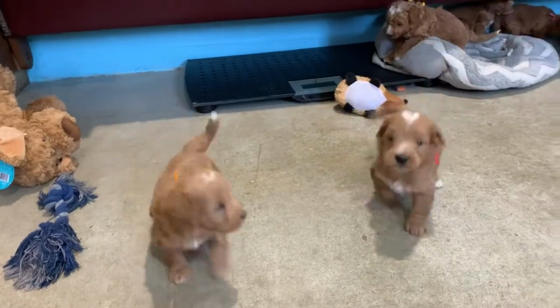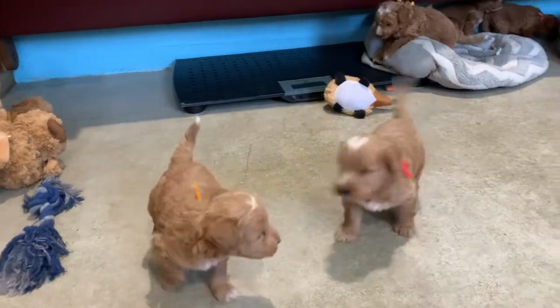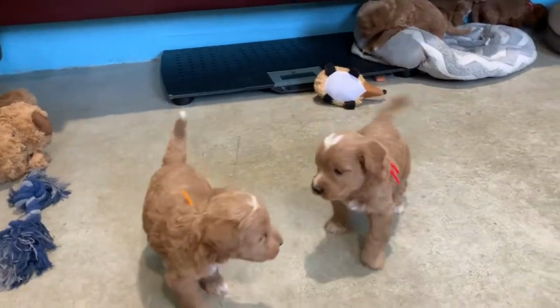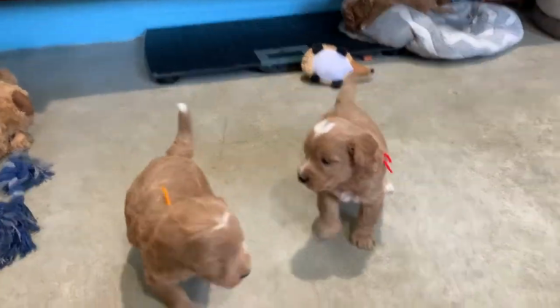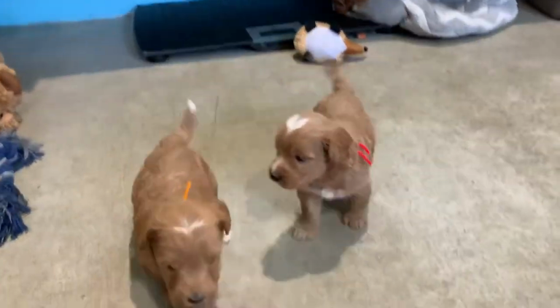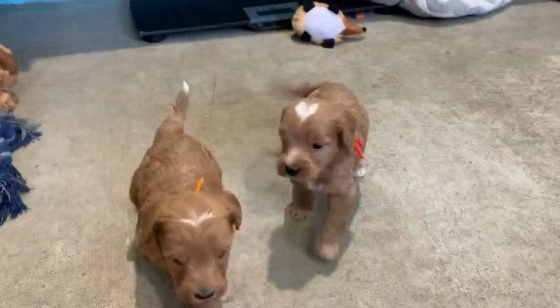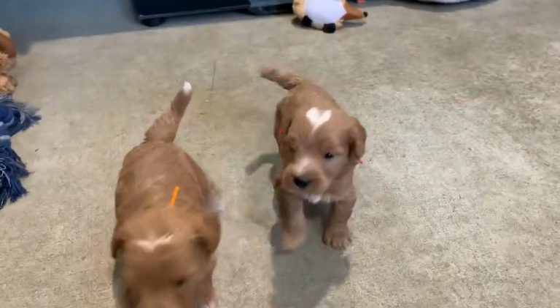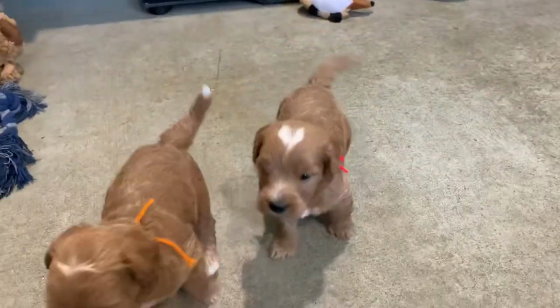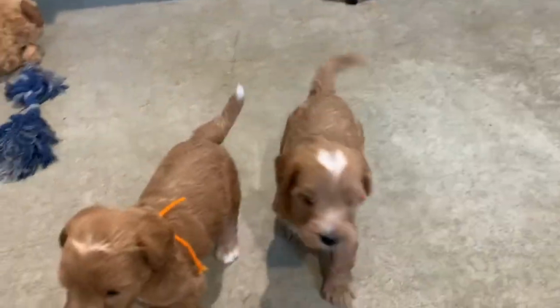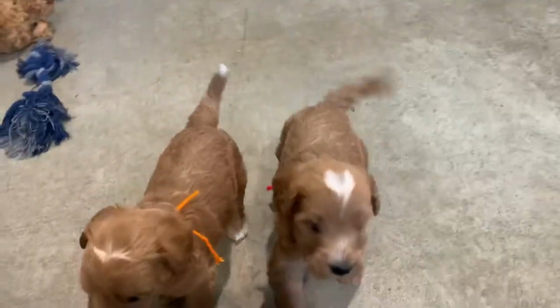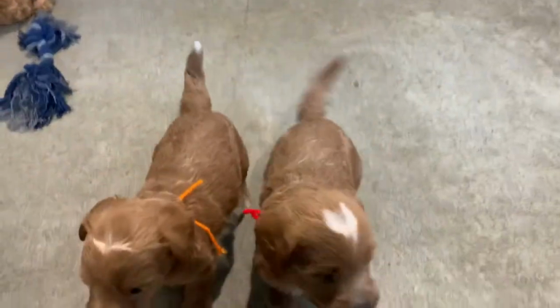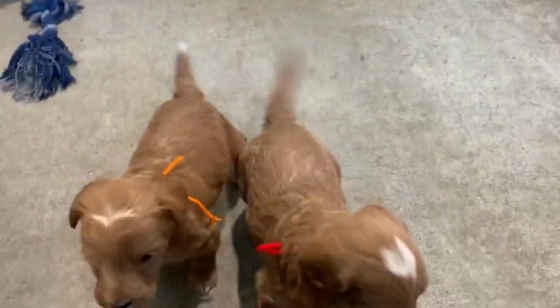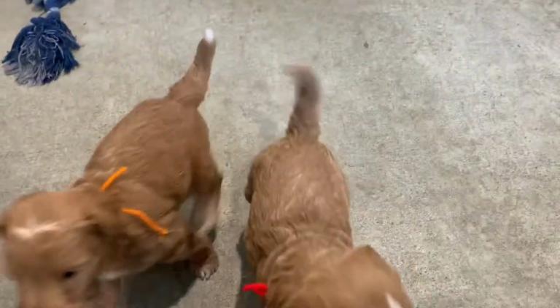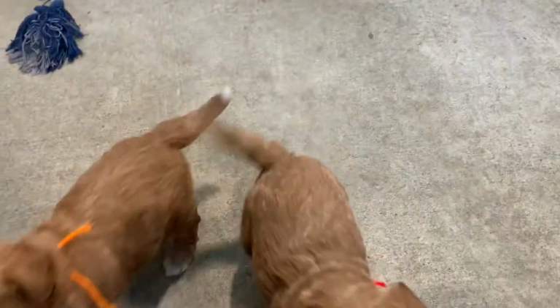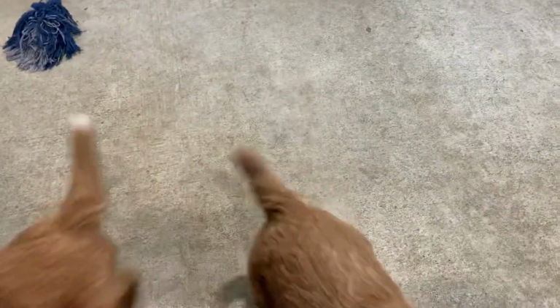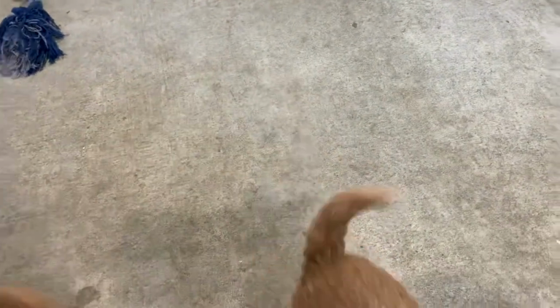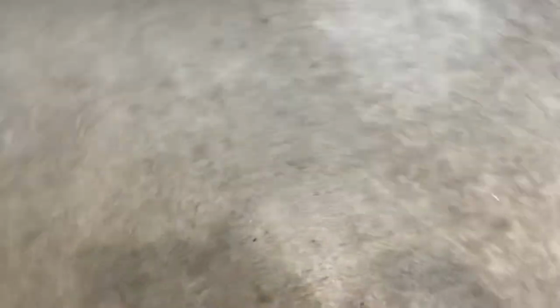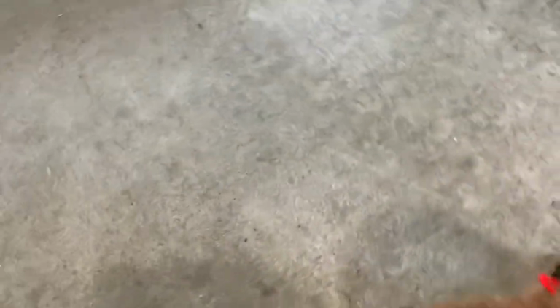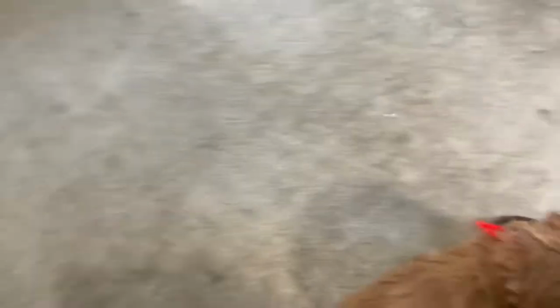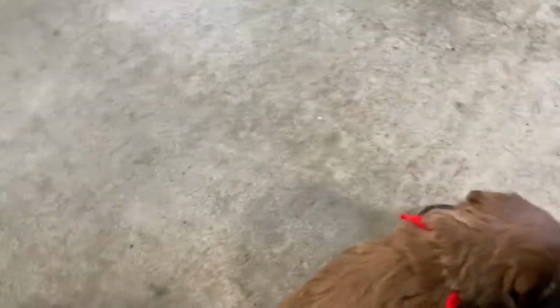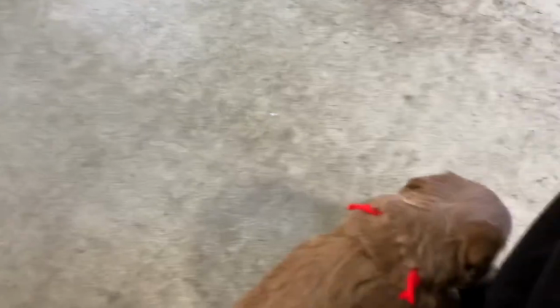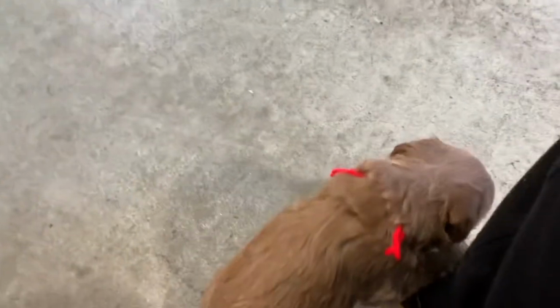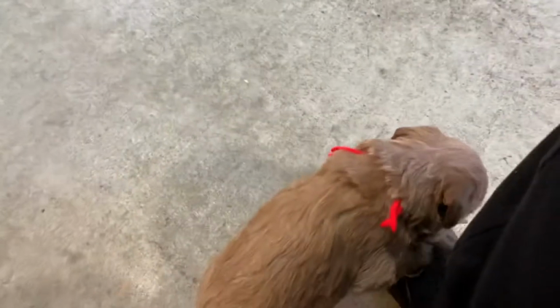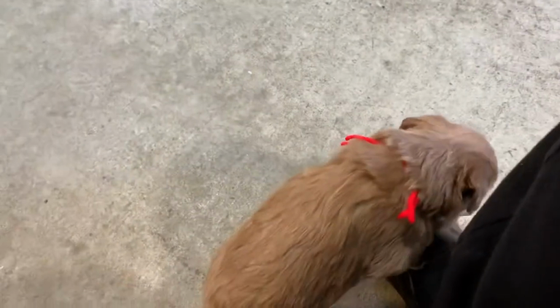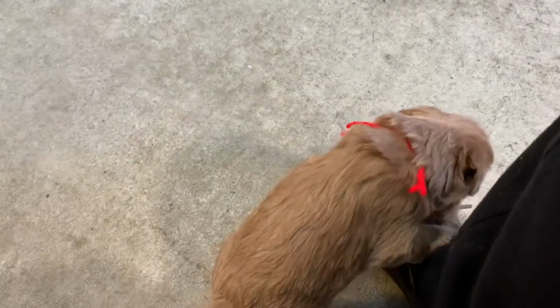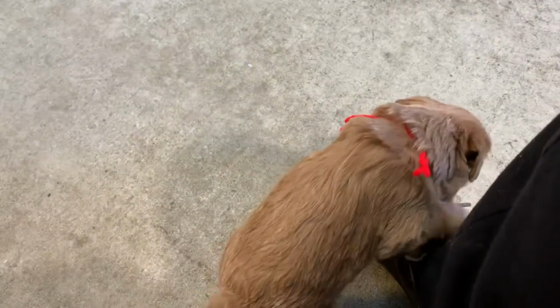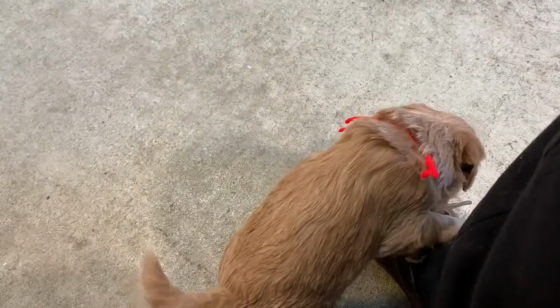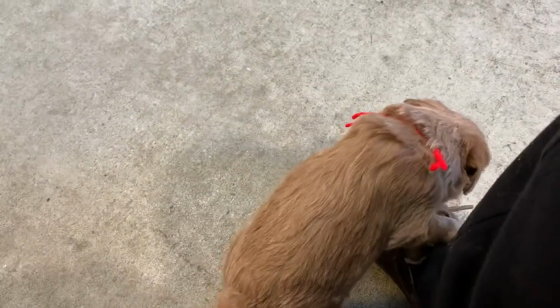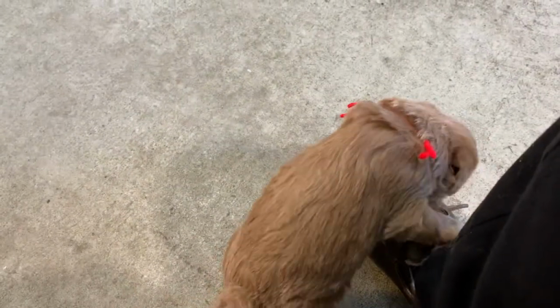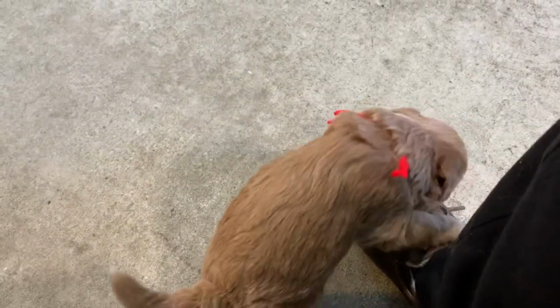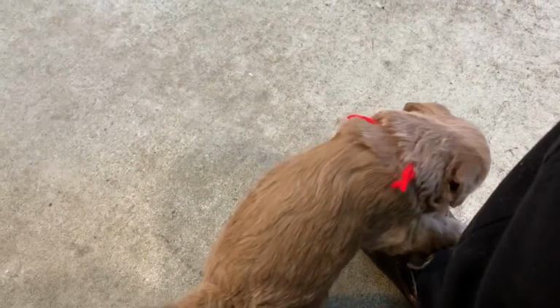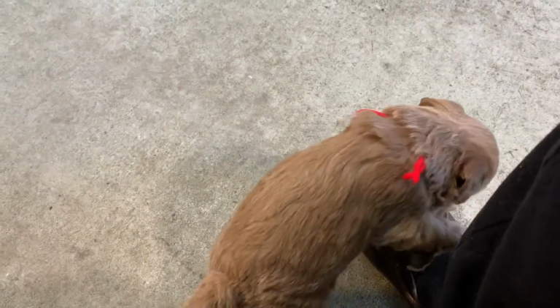Hi! Little red ribbon one. Yeah, look at him. So cute.